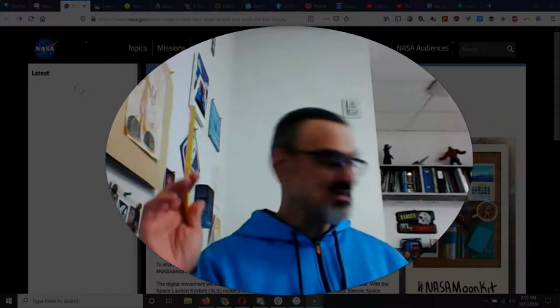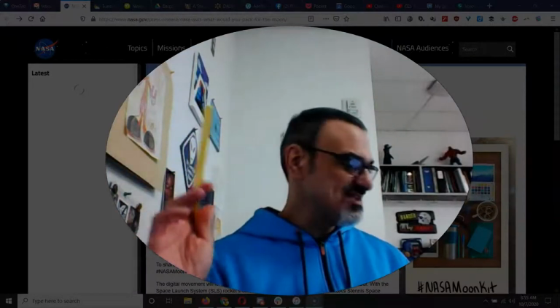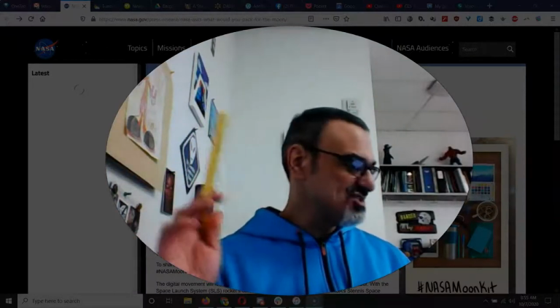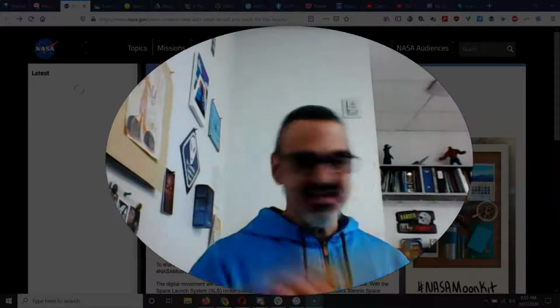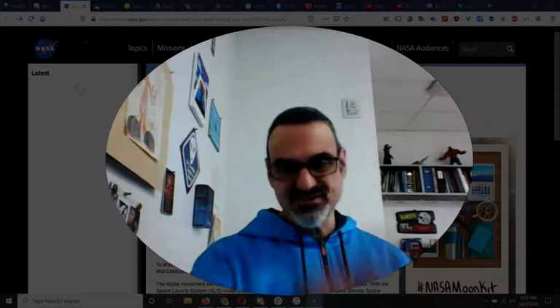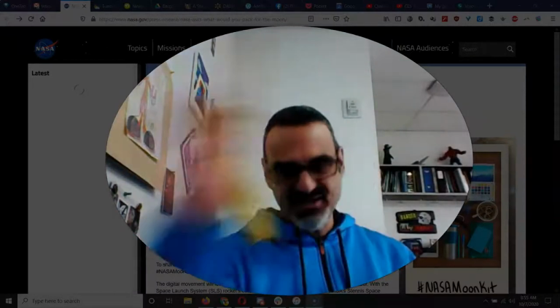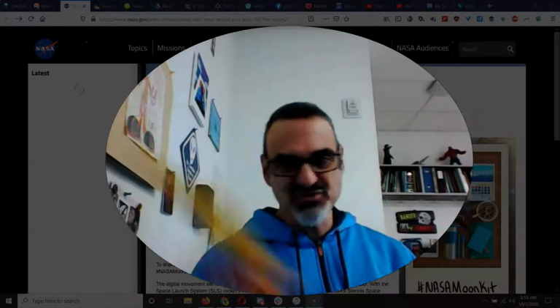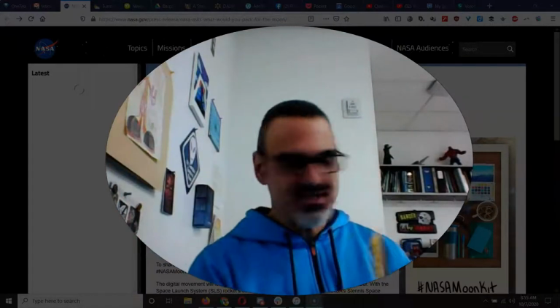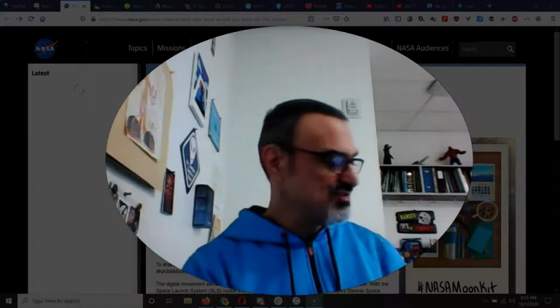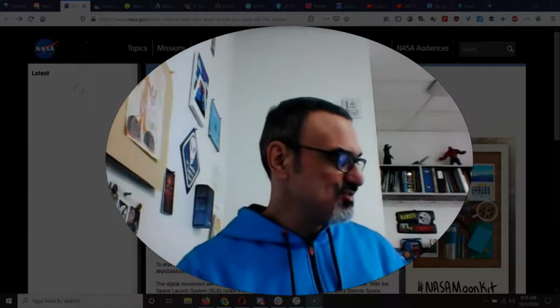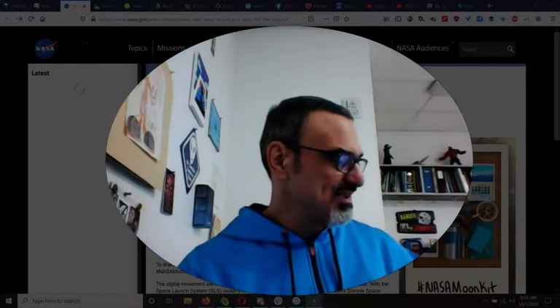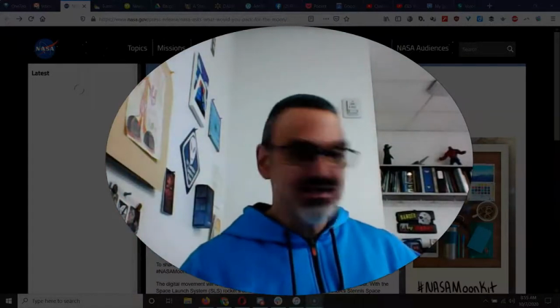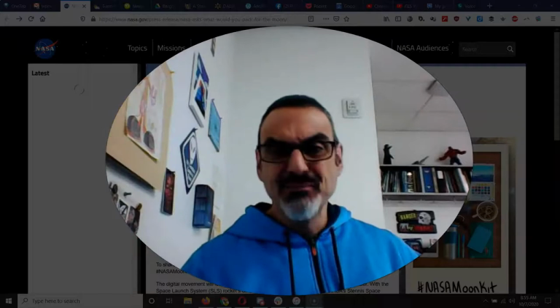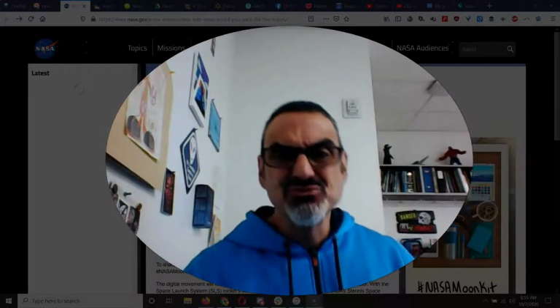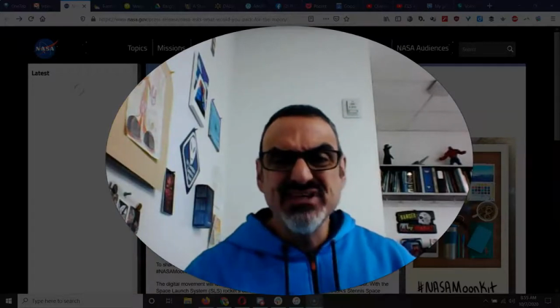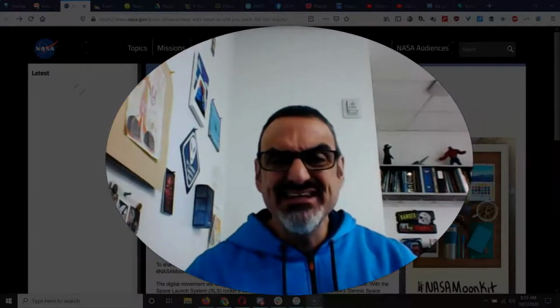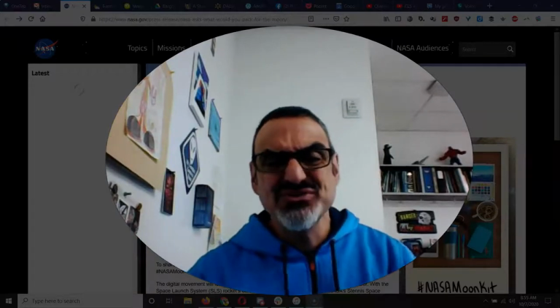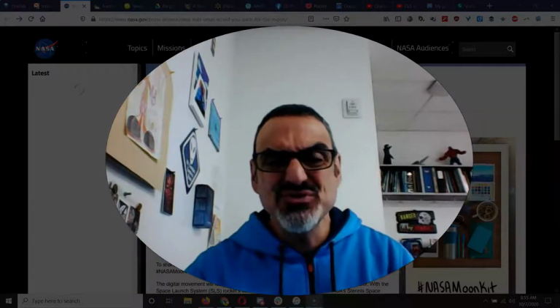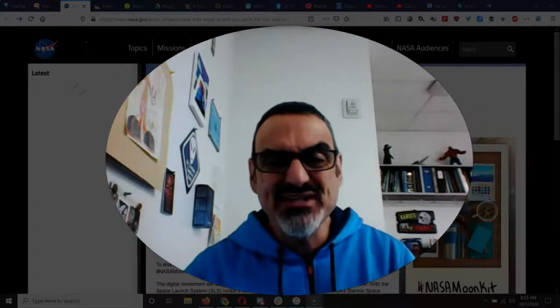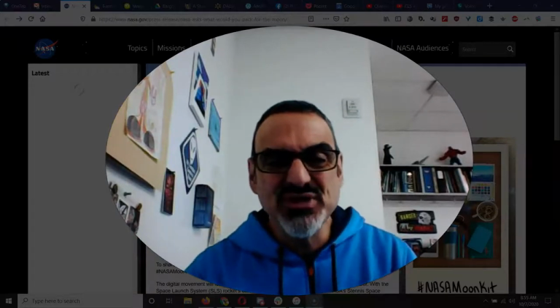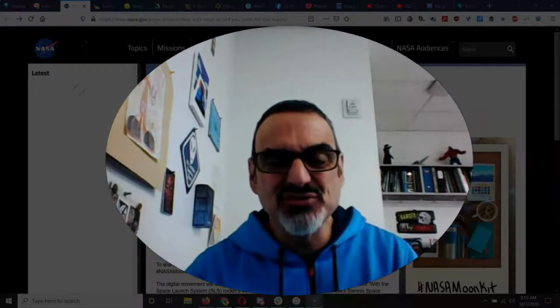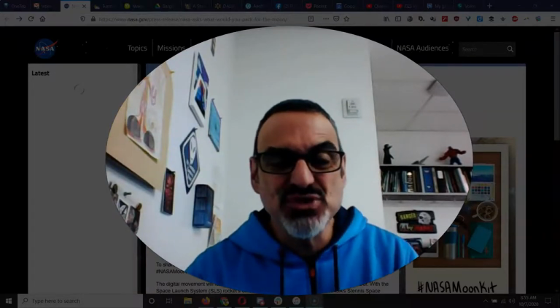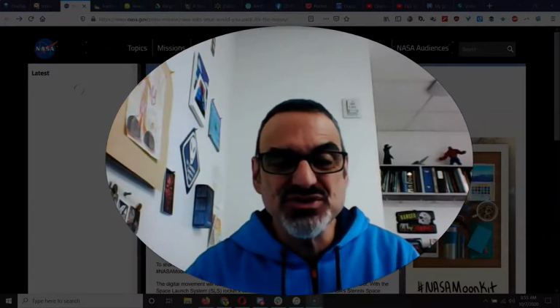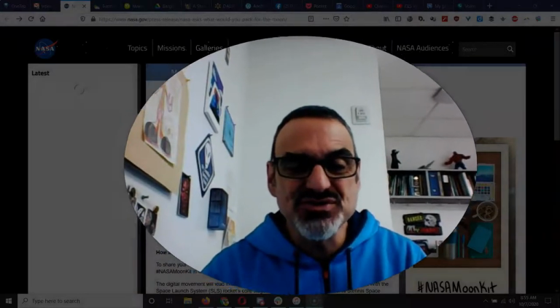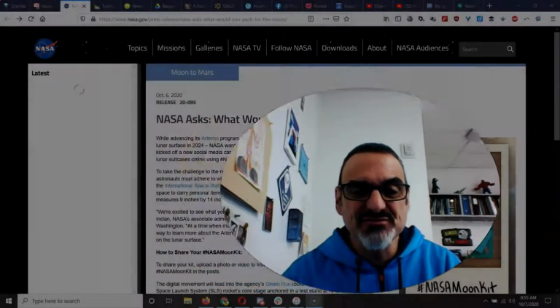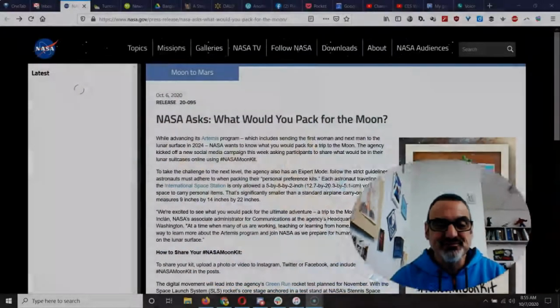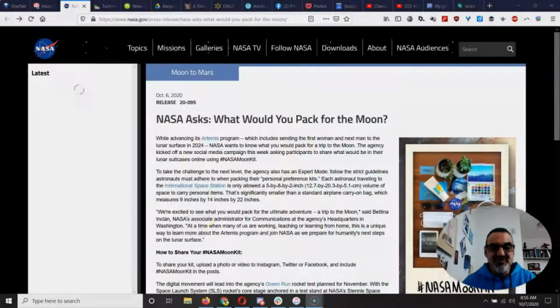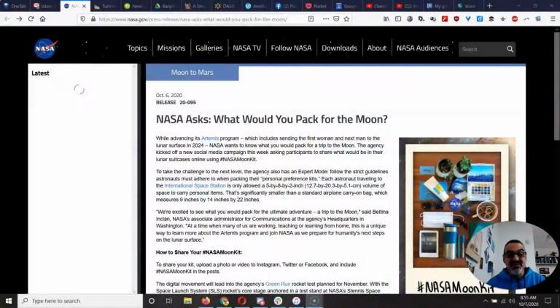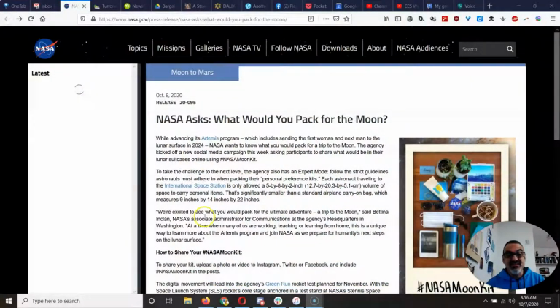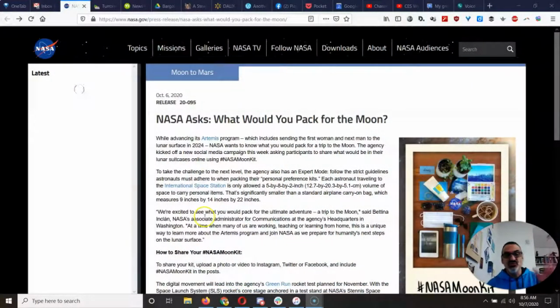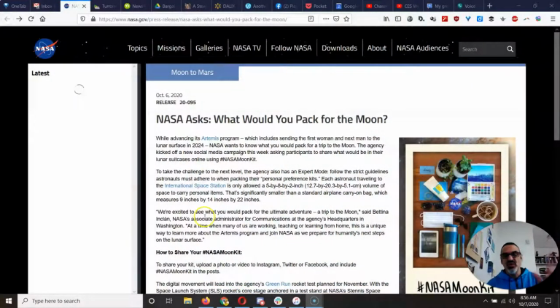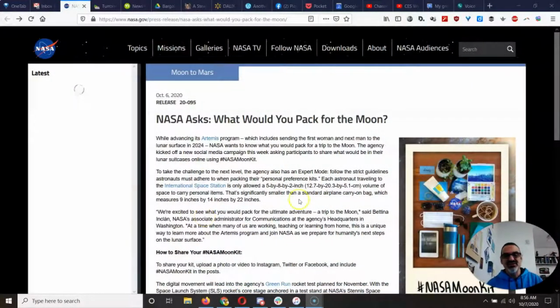Sure, the space station has everything else you'll need. But really? That's all you get to bring for personal stuff? I thought that was wild.